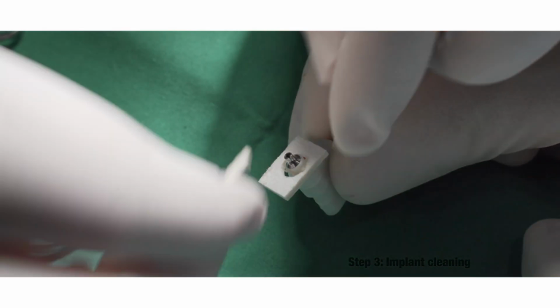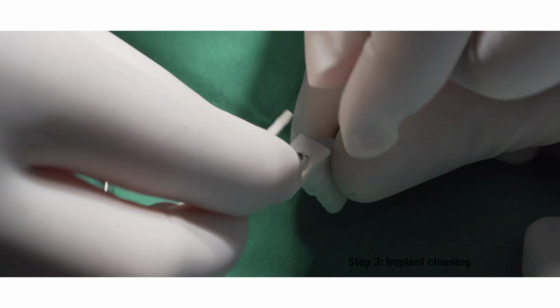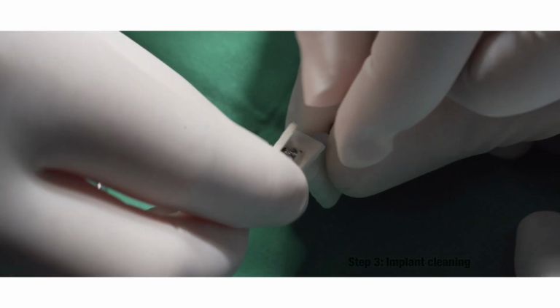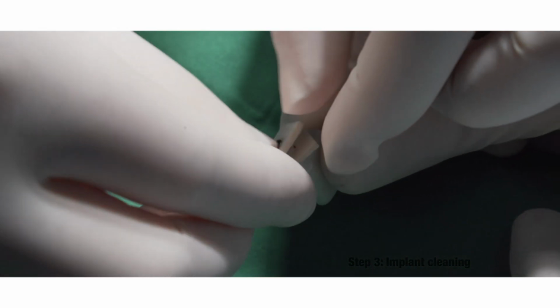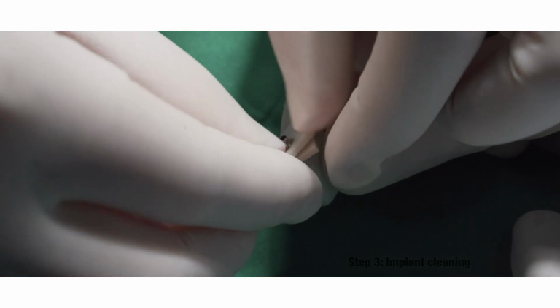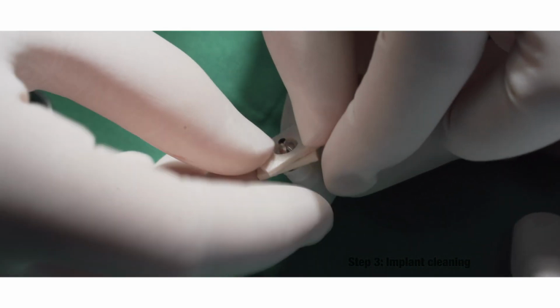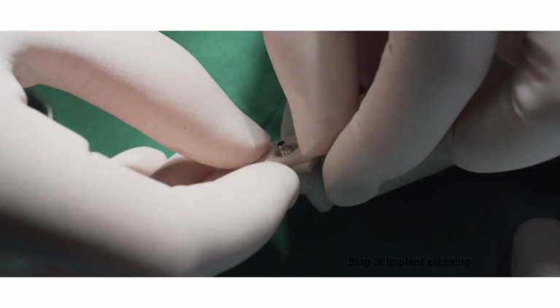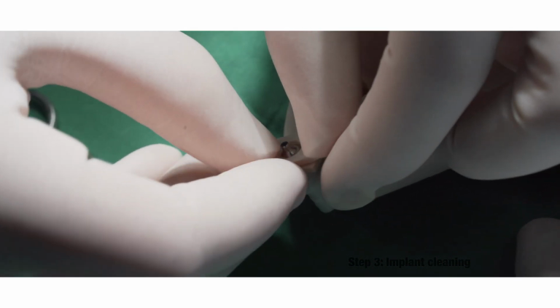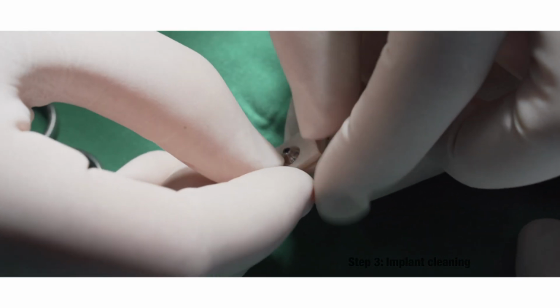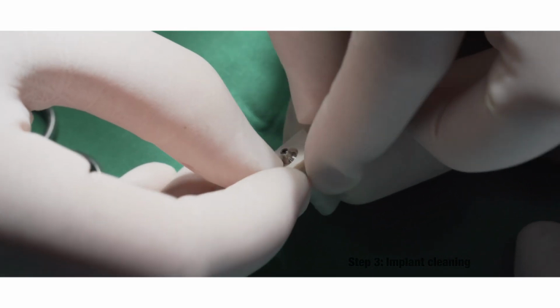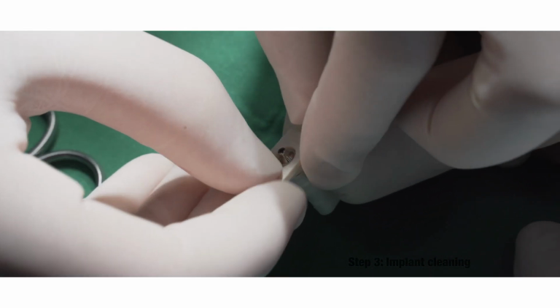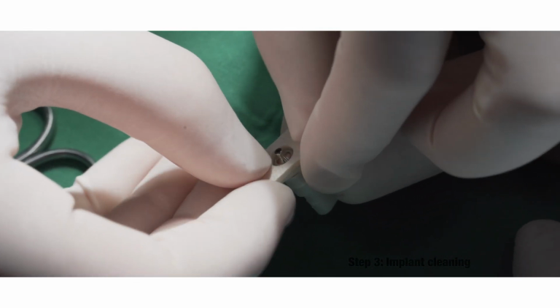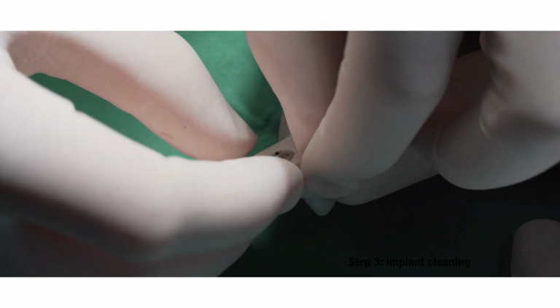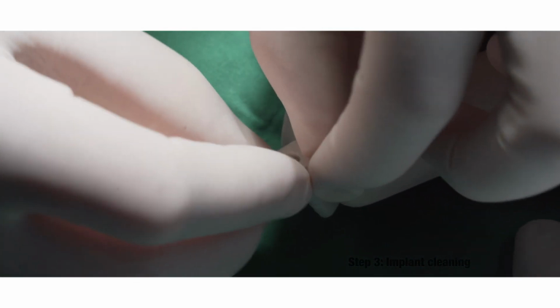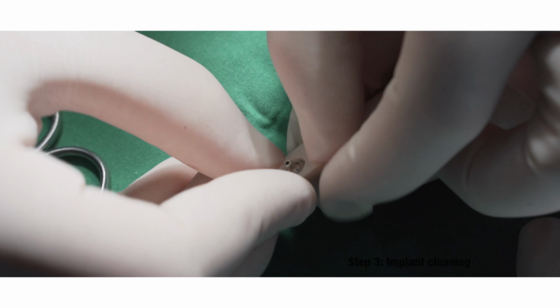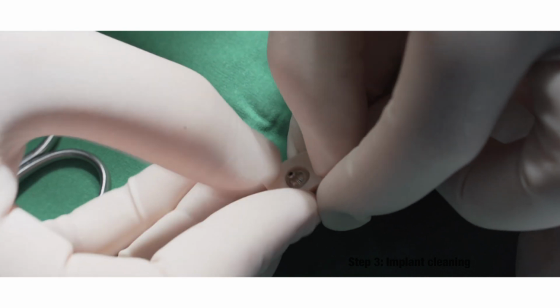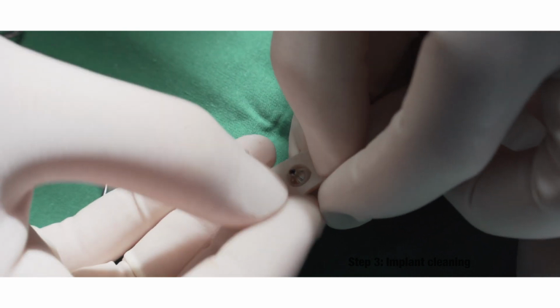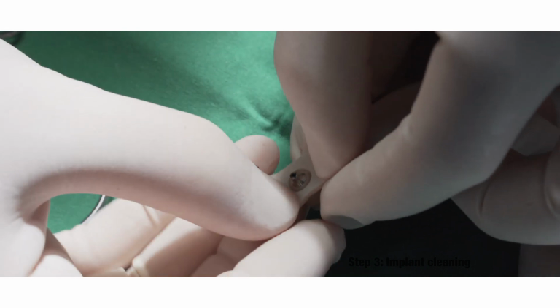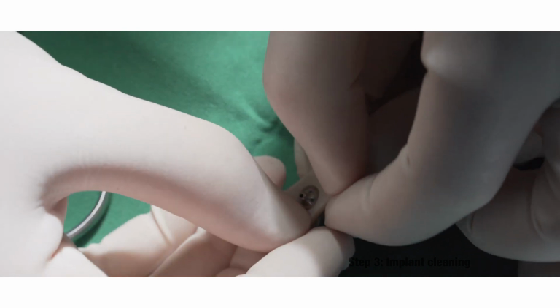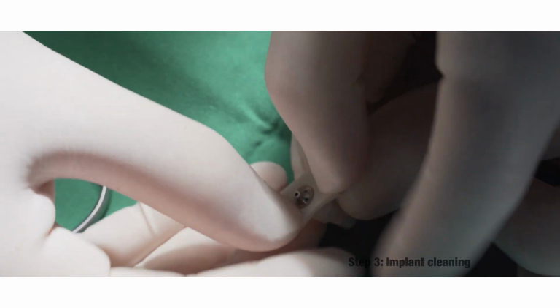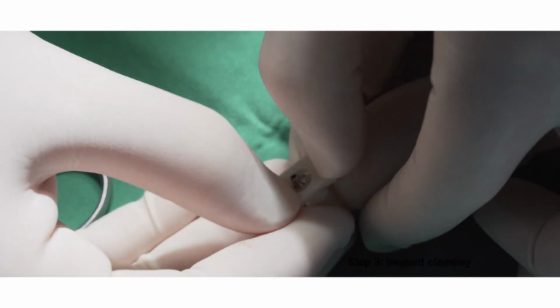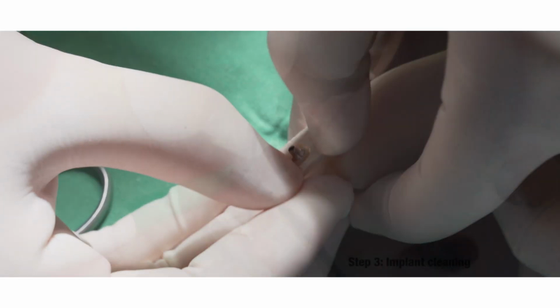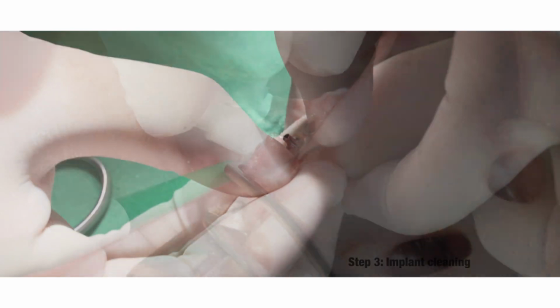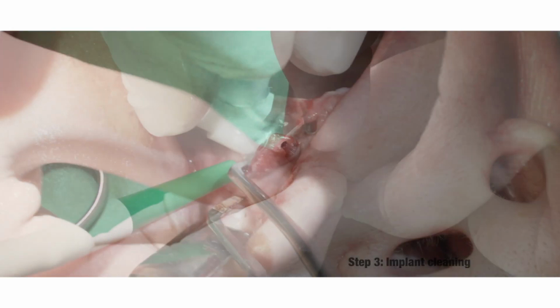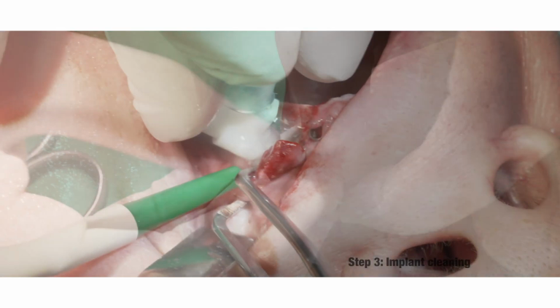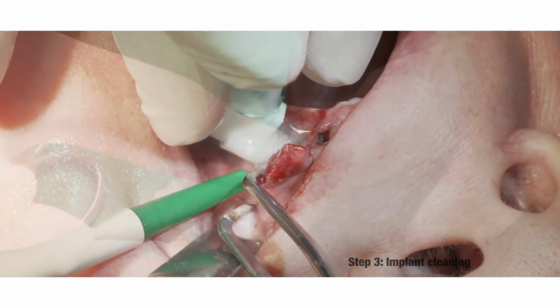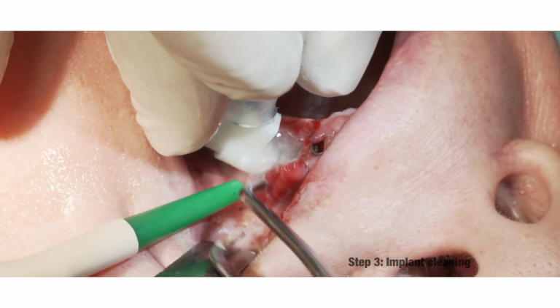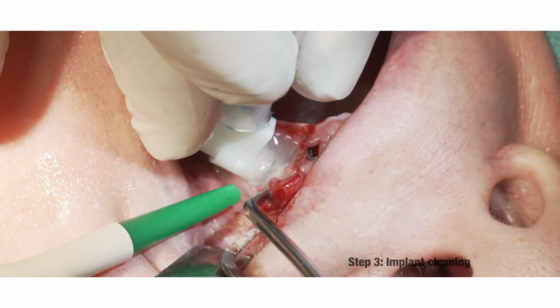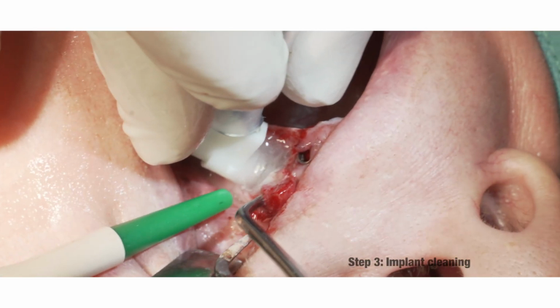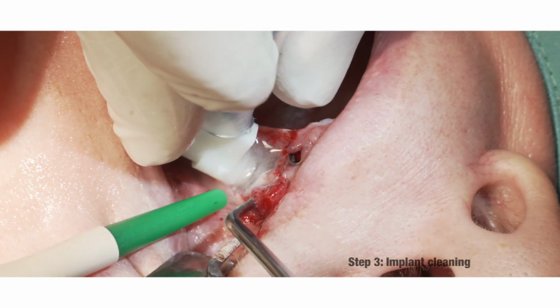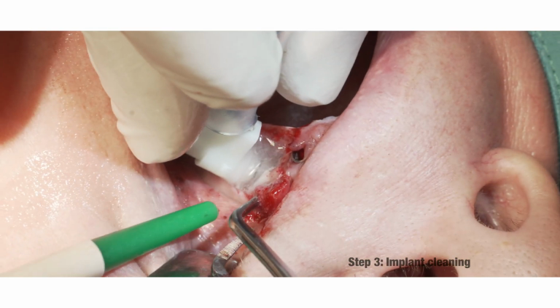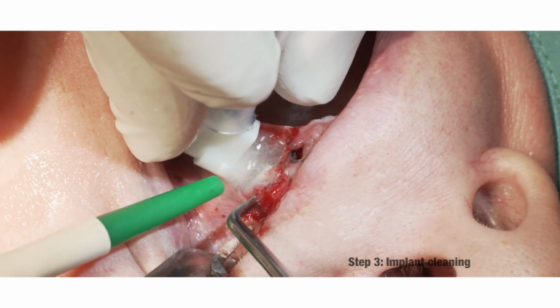Here one can see the electrolytic cleaning of the rest of the threads with GalvoSearch.